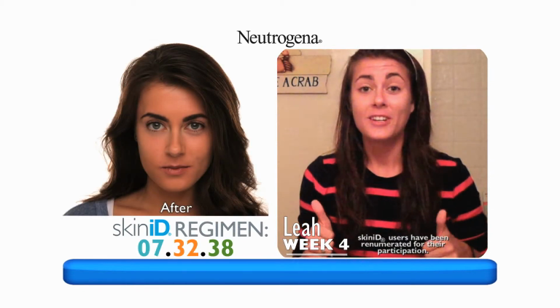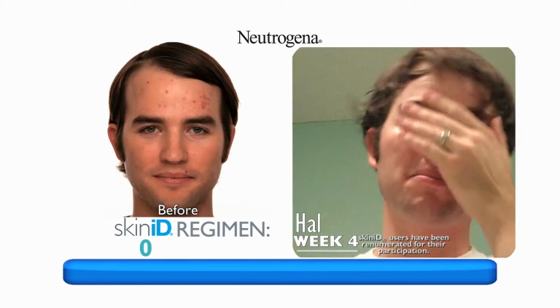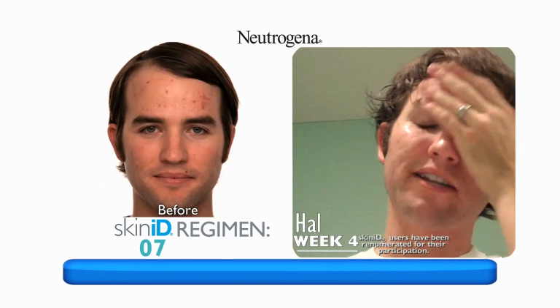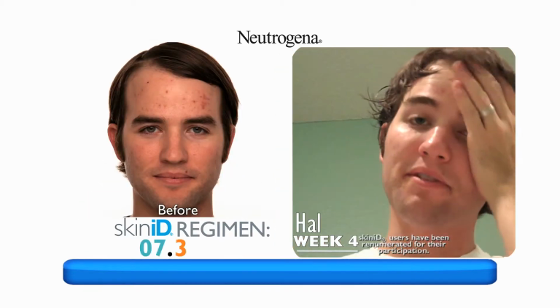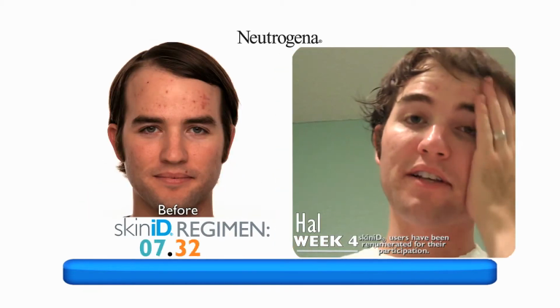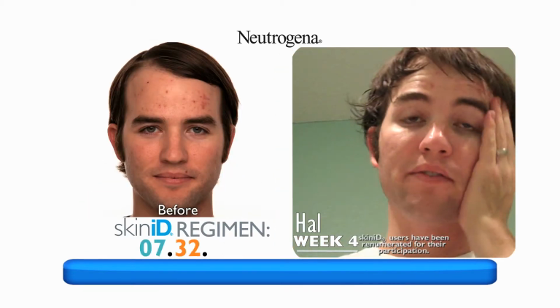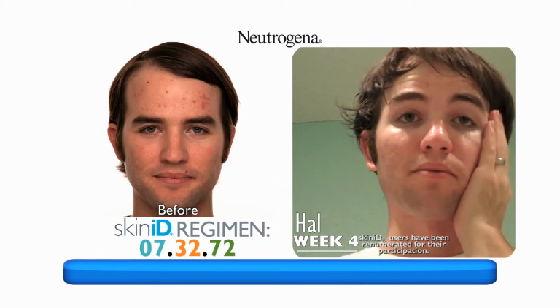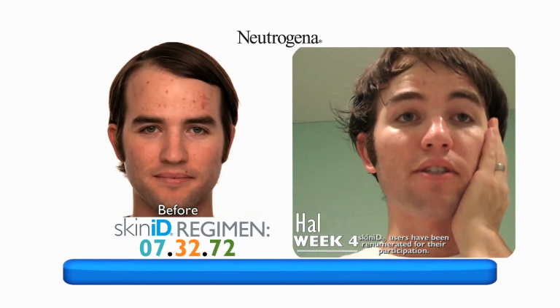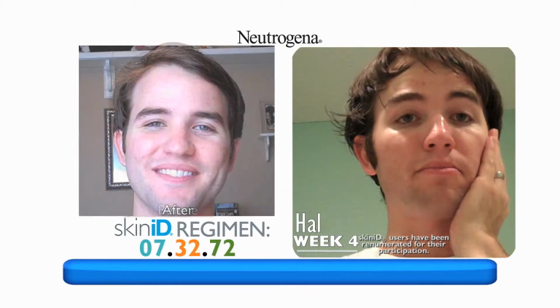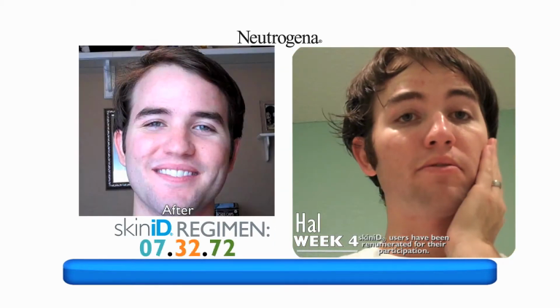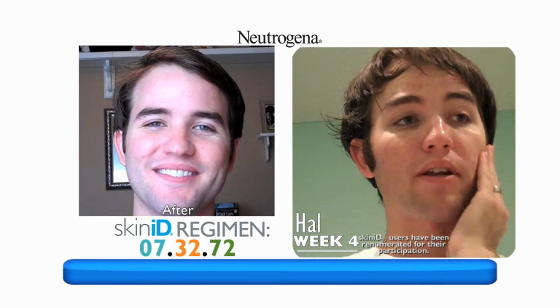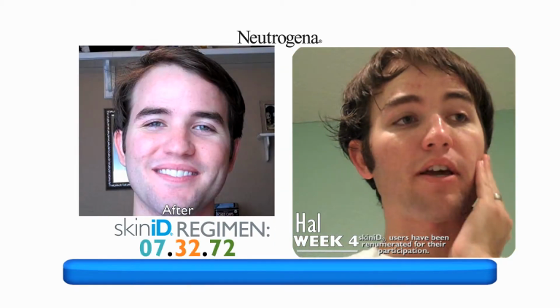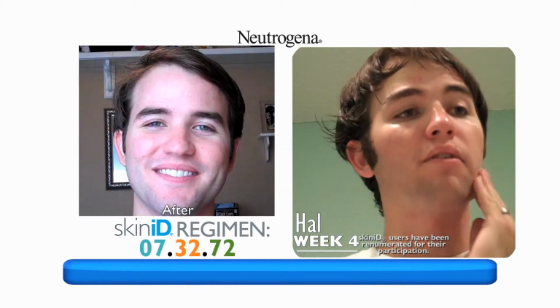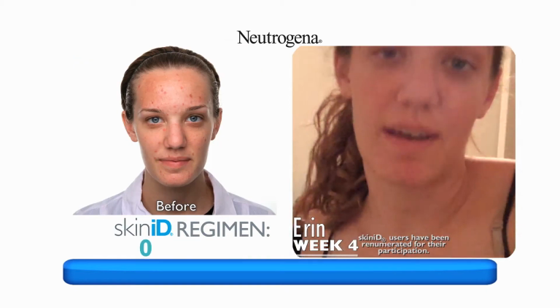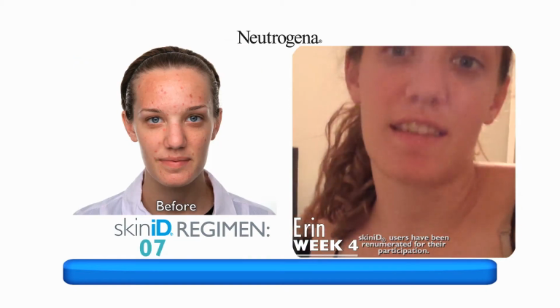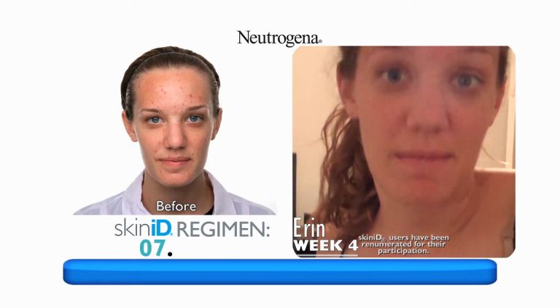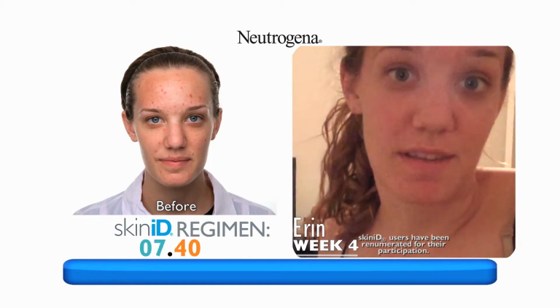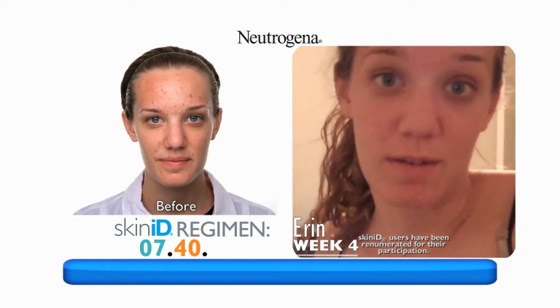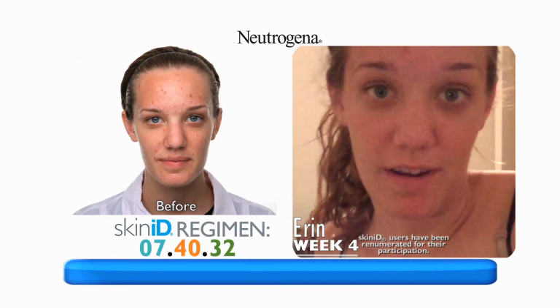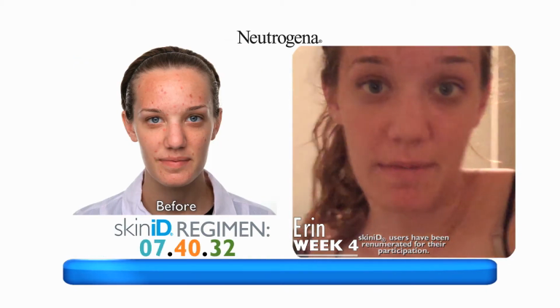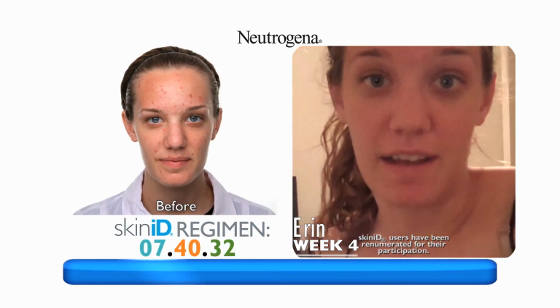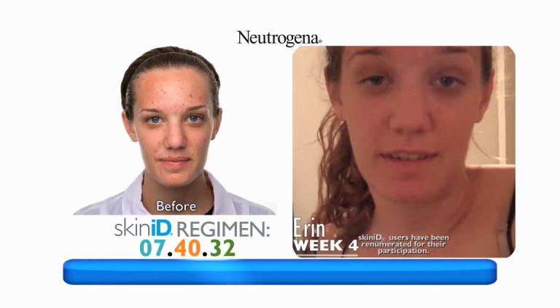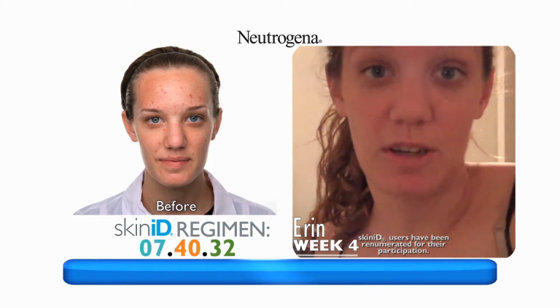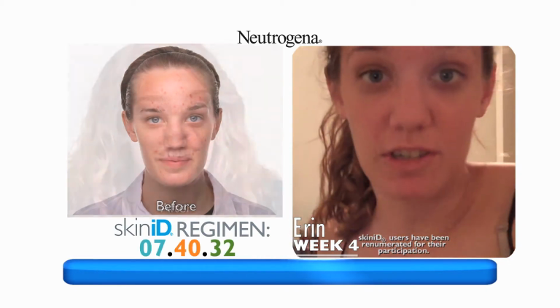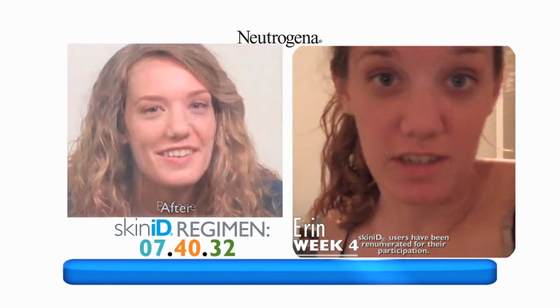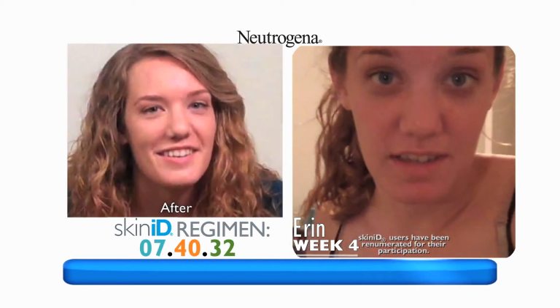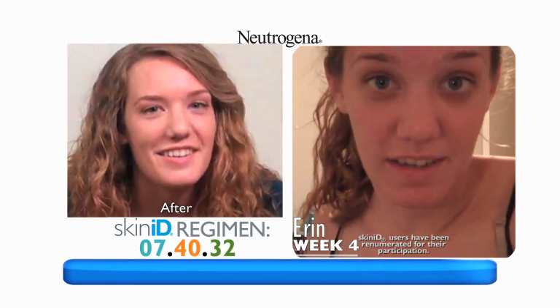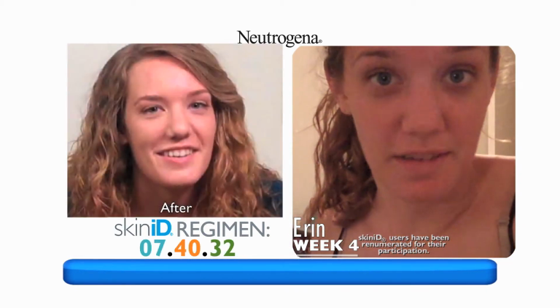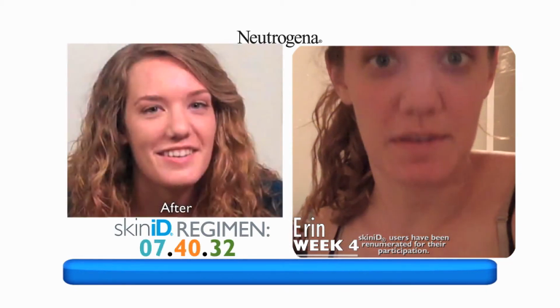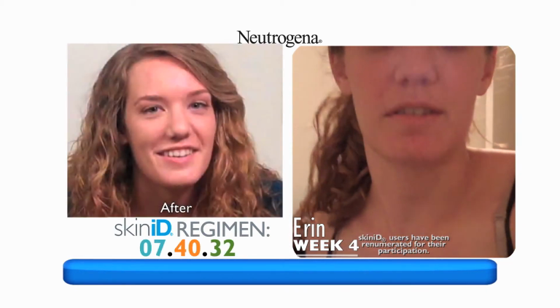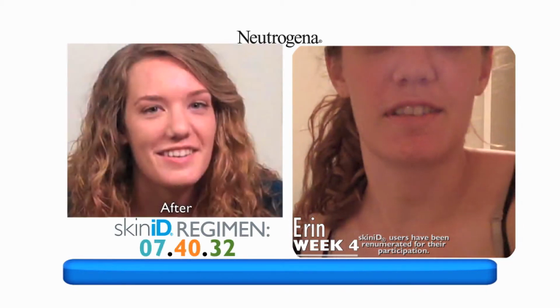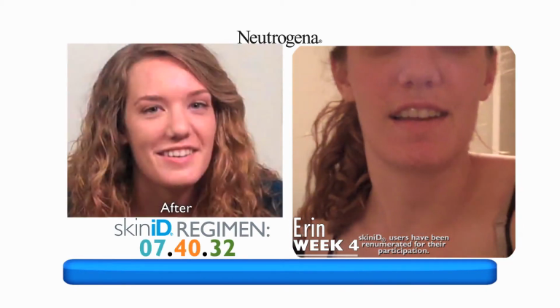To be honest, my face feels really smooth right now. By the time this is over, I want to have gorgeous skin and I'm so excited.